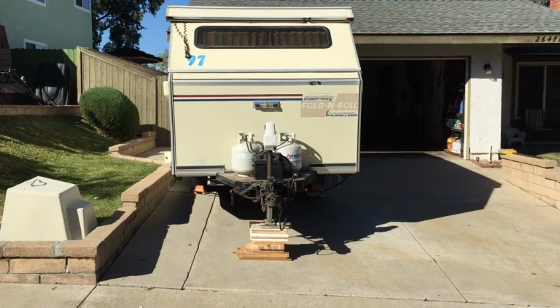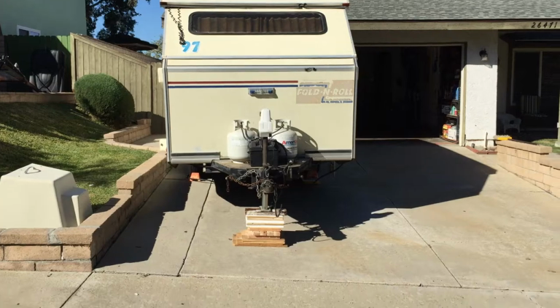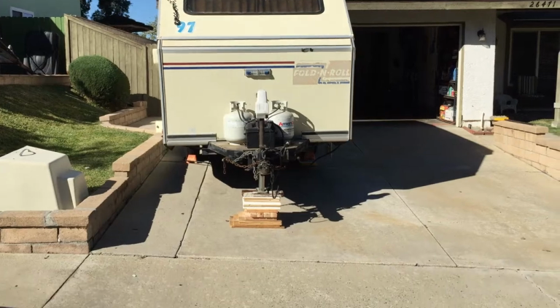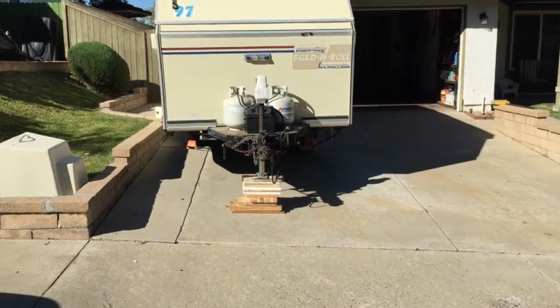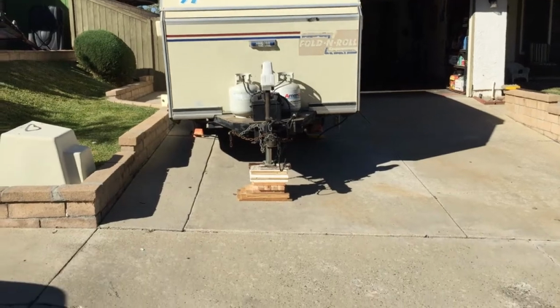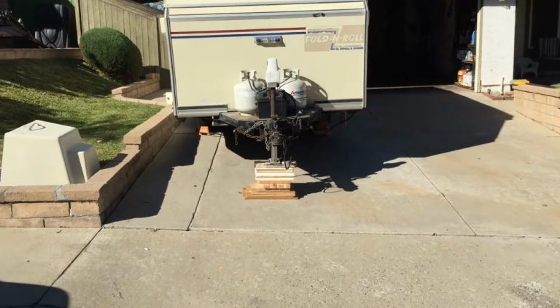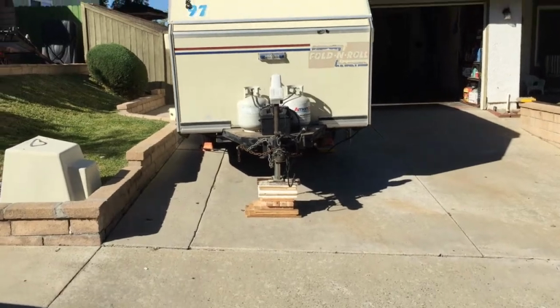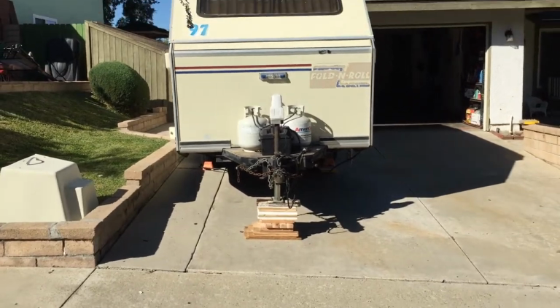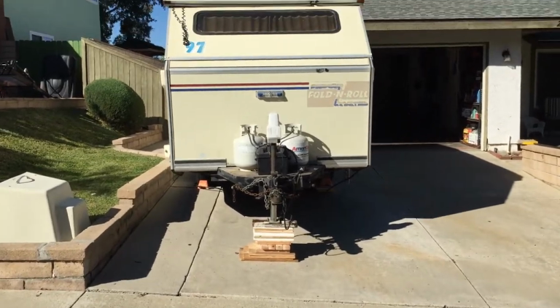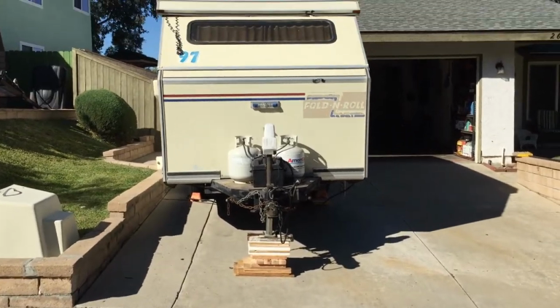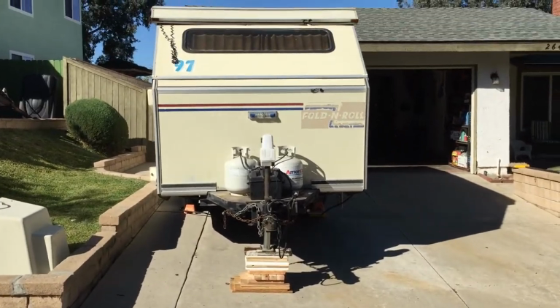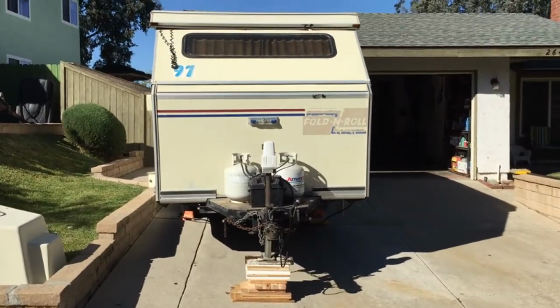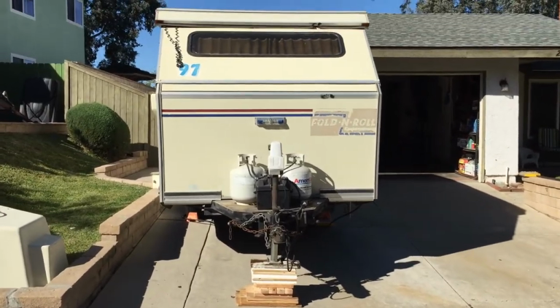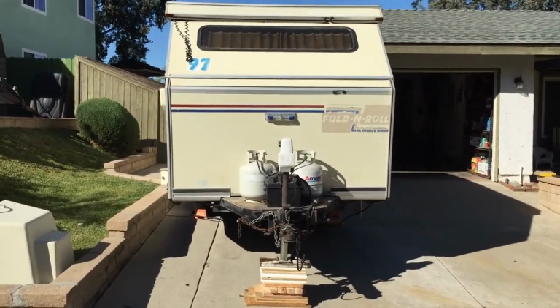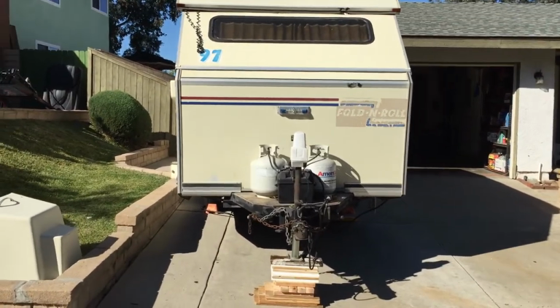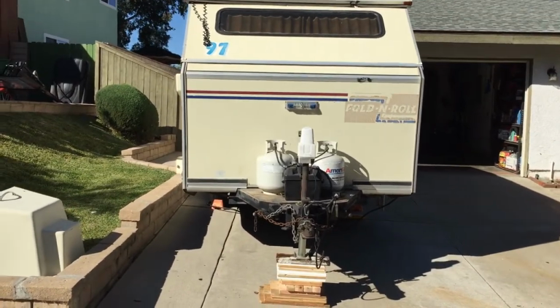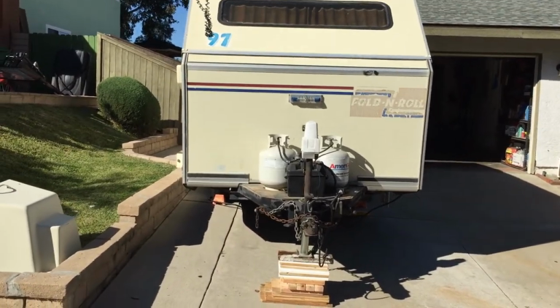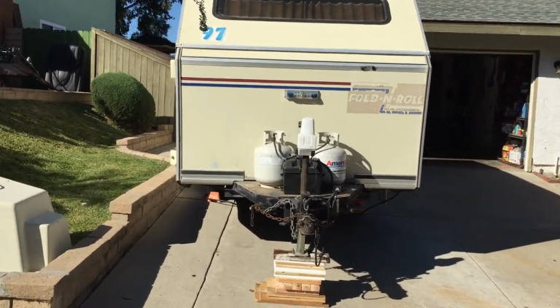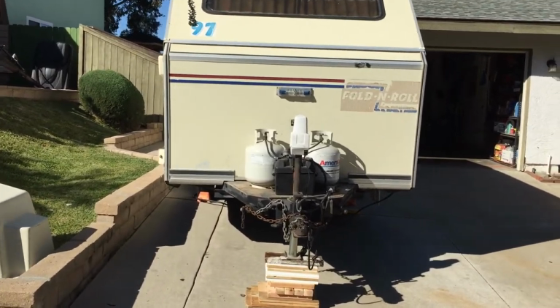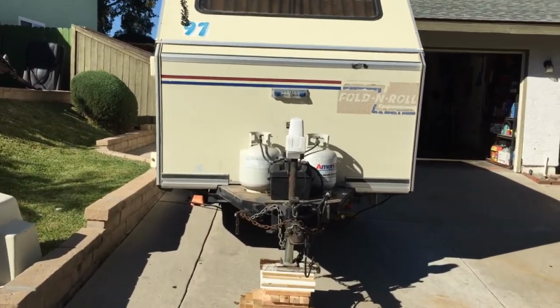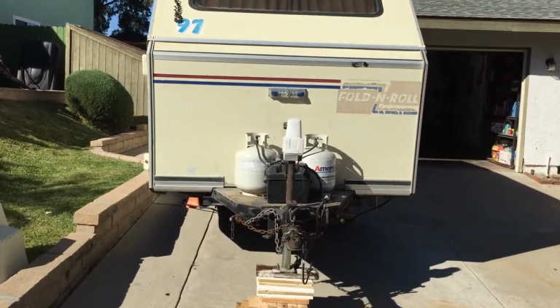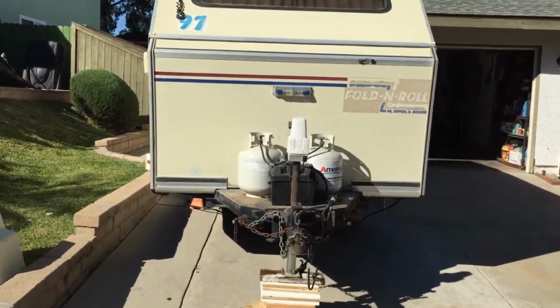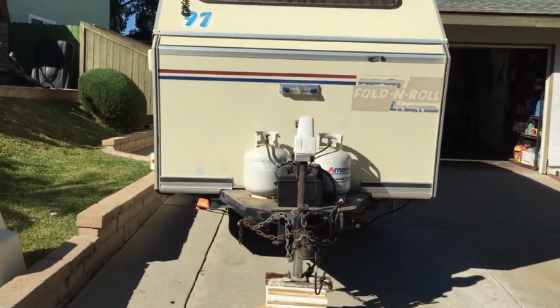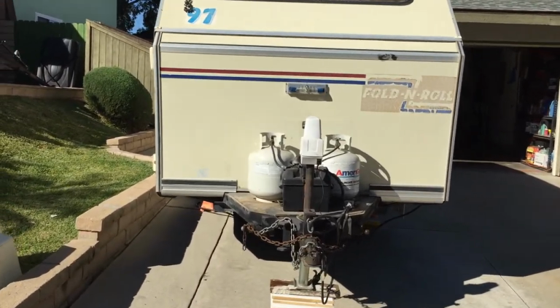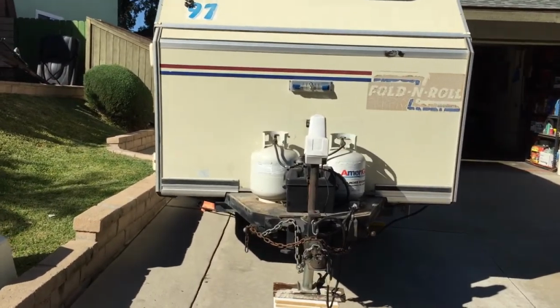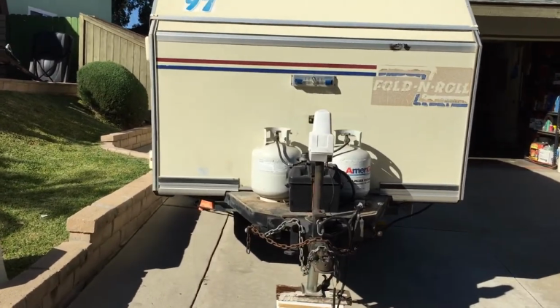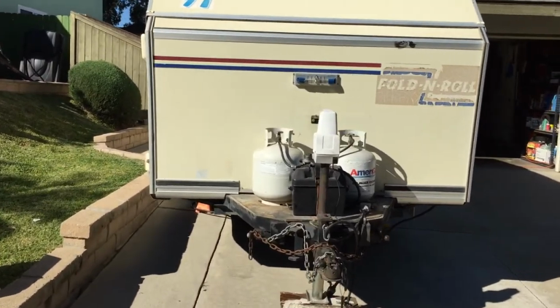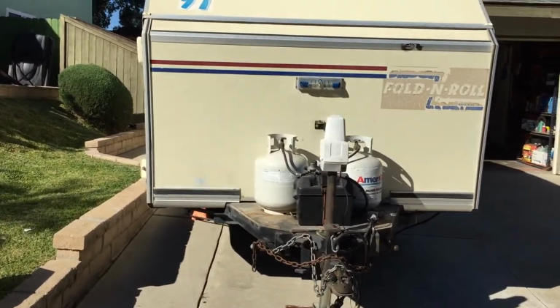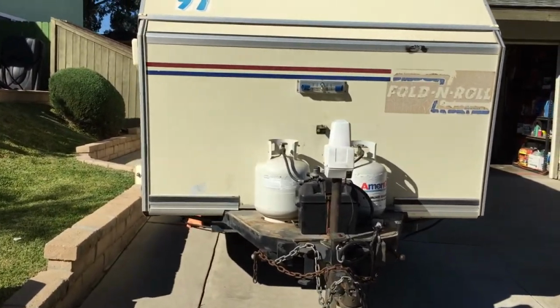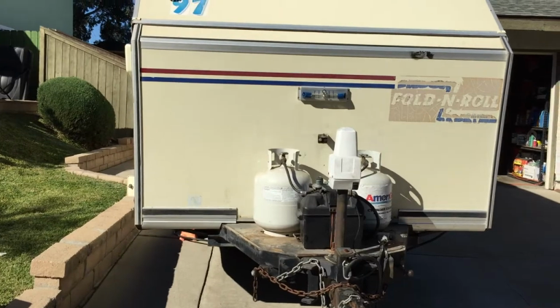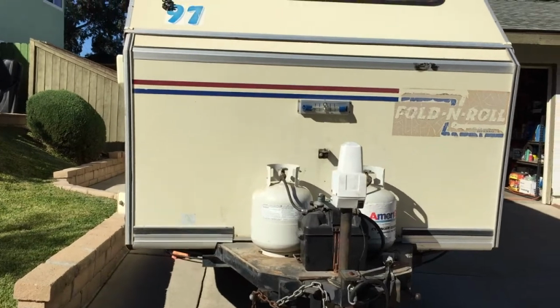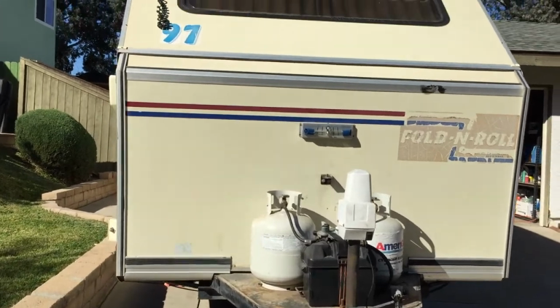Here I am on the outside of the fold and roll. I'm going to show you a quick look at everything out here.